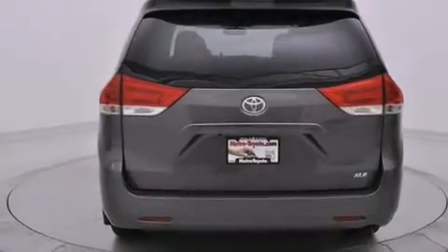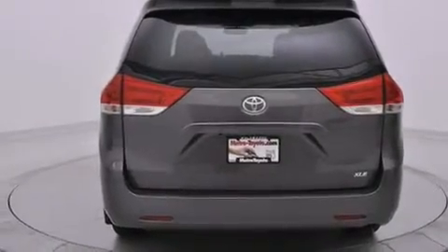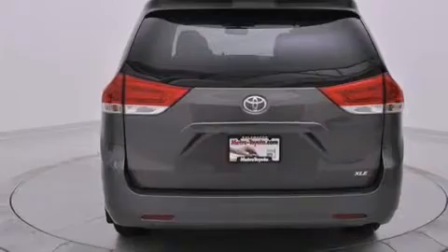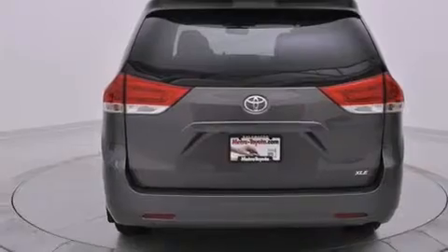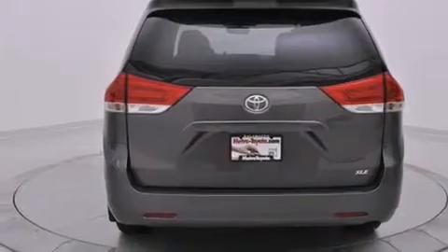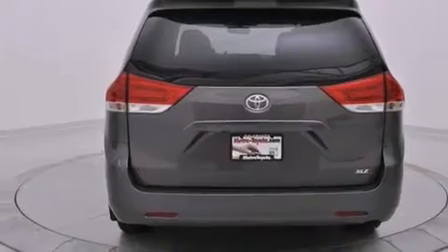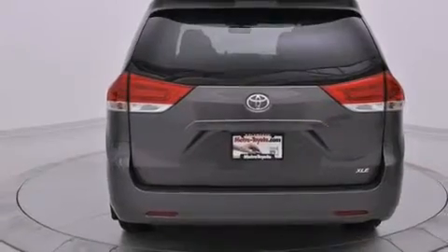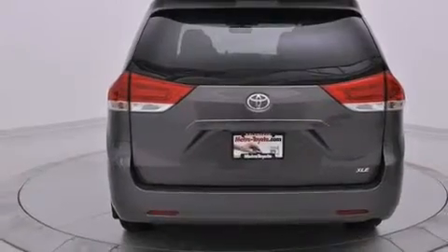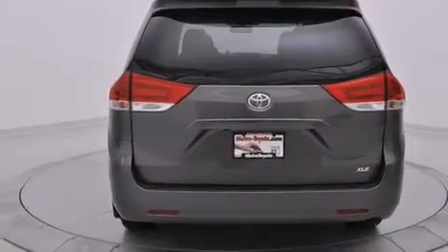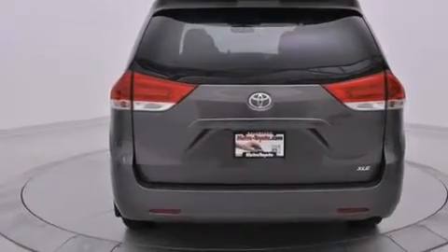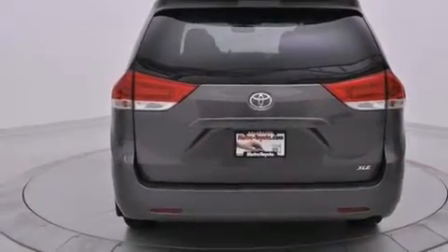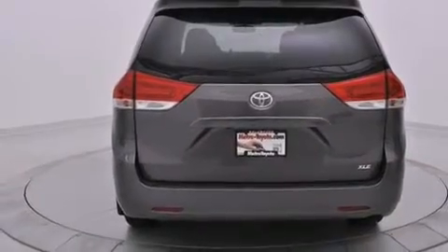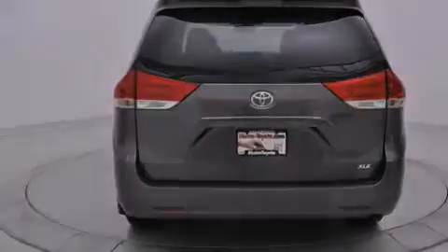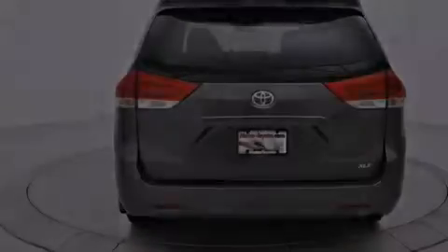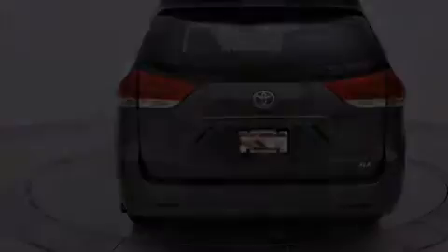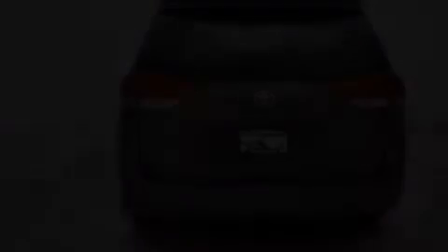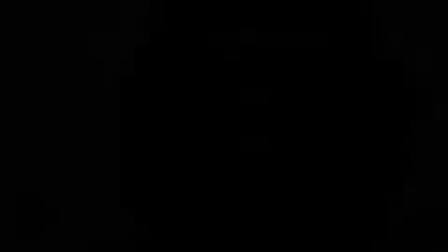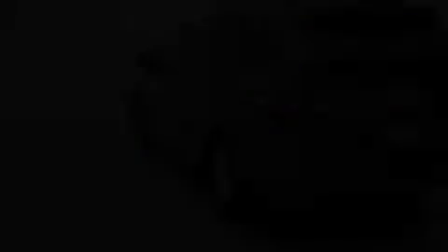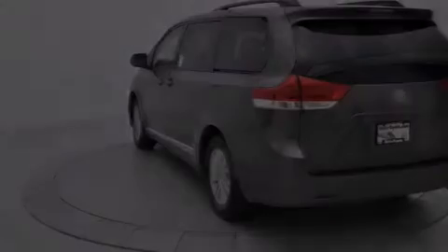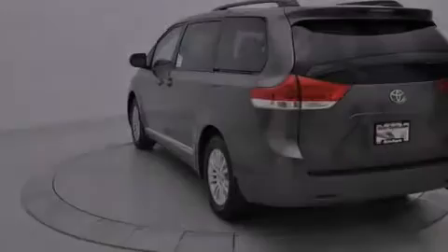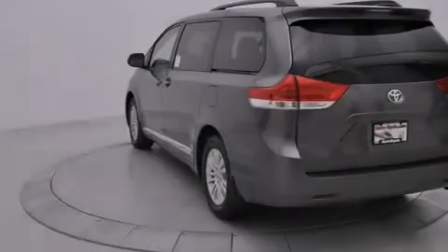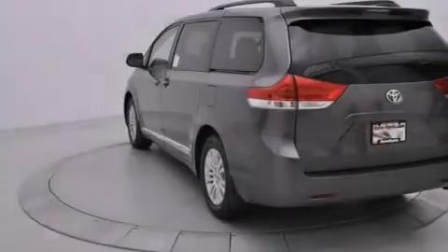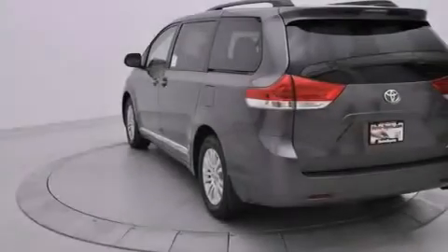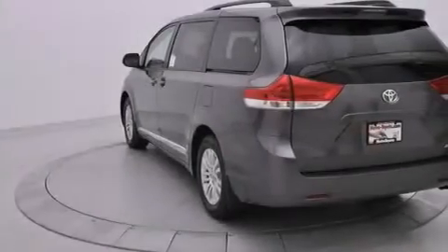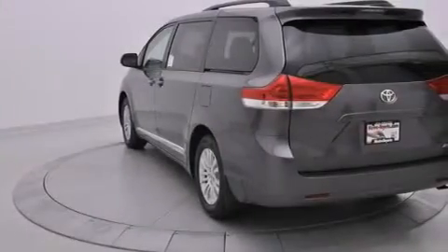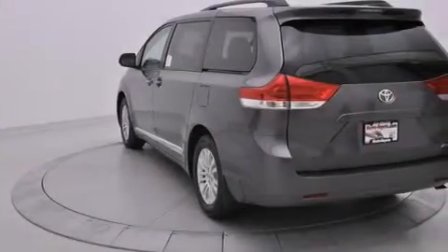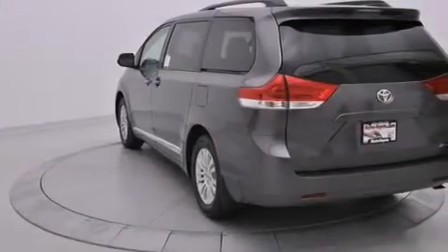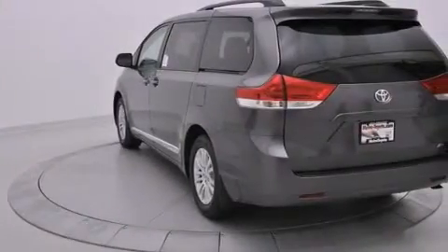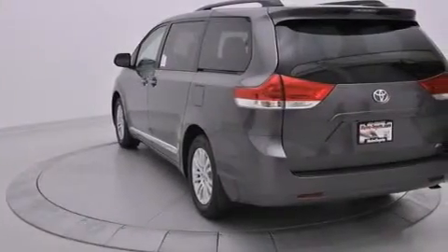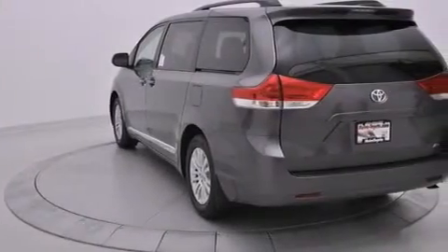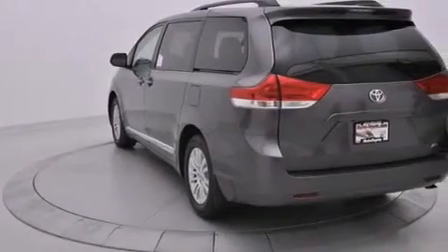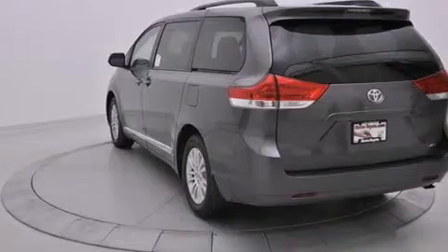A rear spoiler, an anti-lock braking system, variable valve timing, and third row seating.